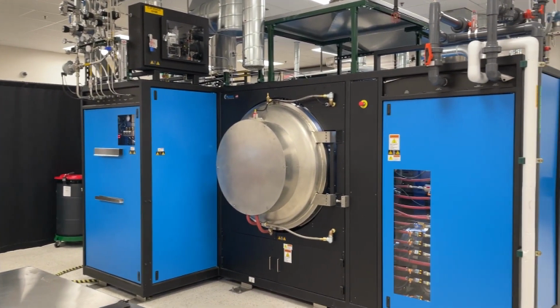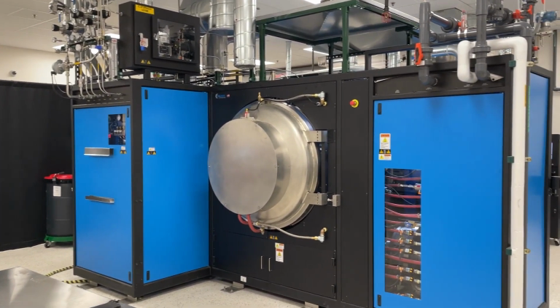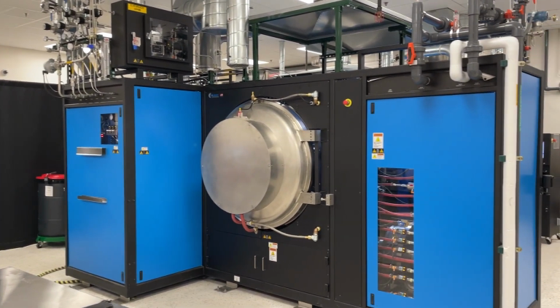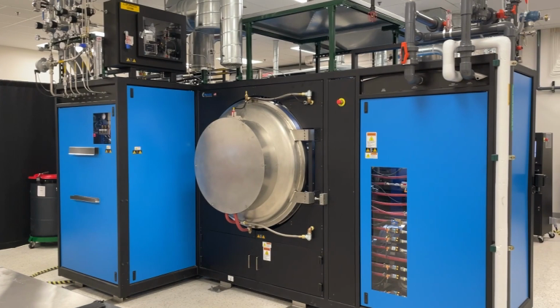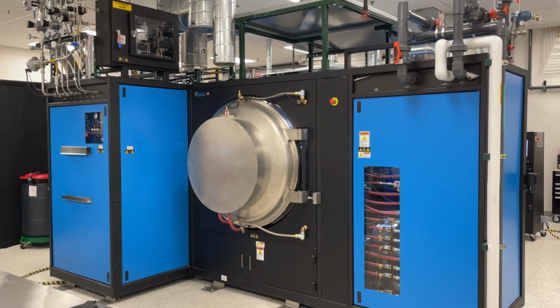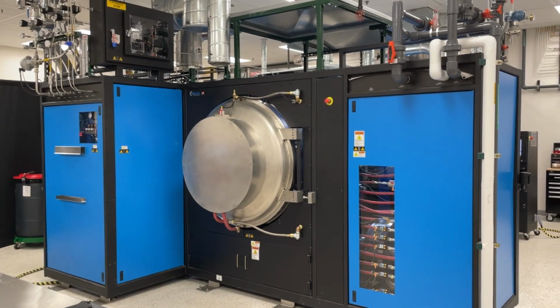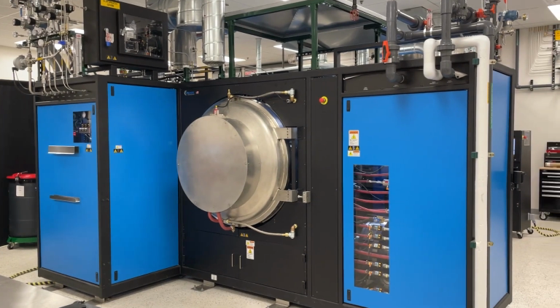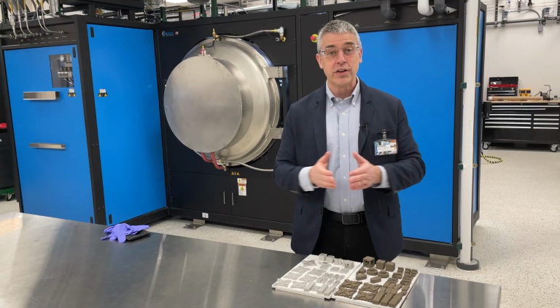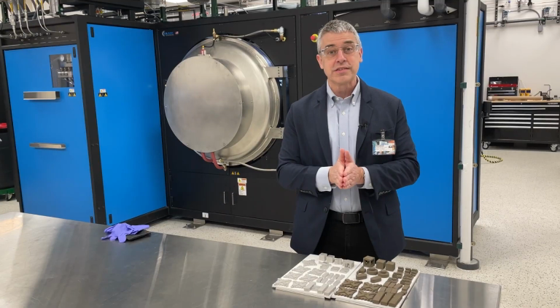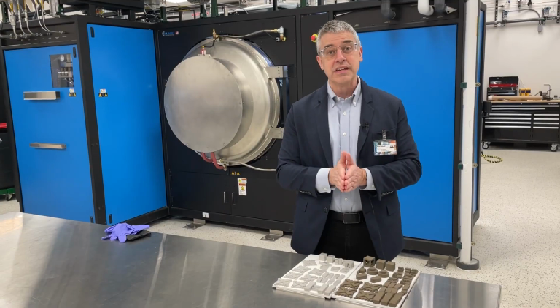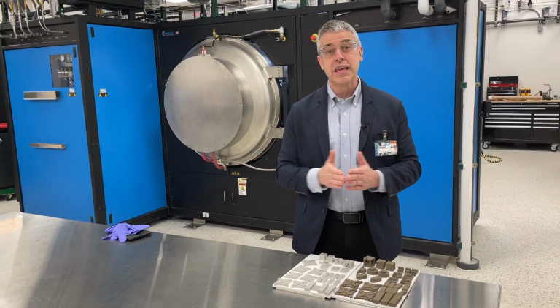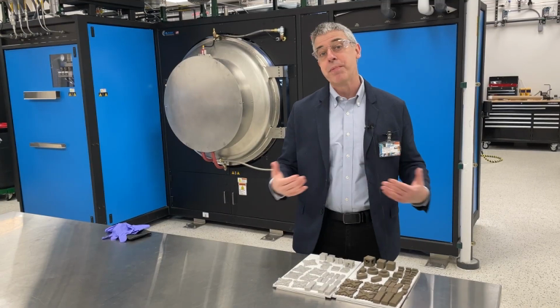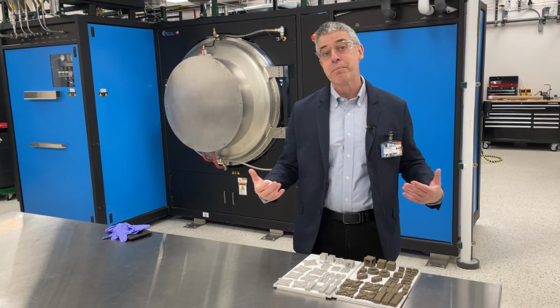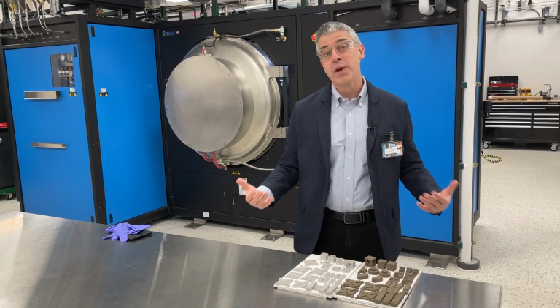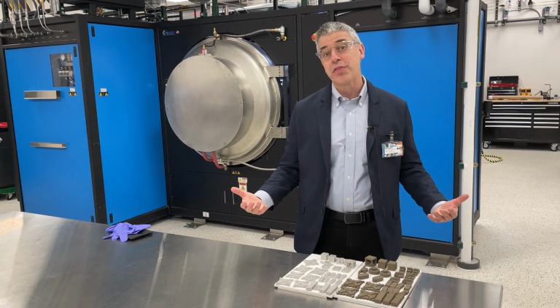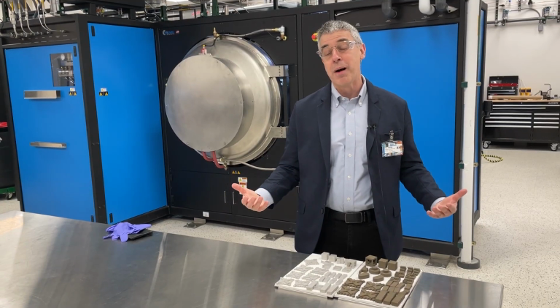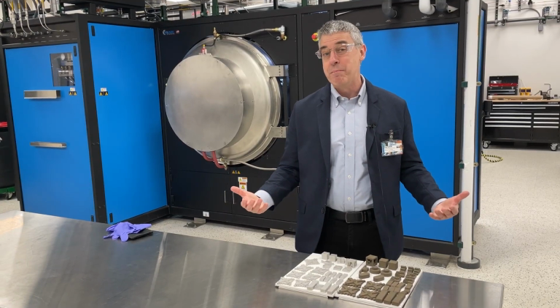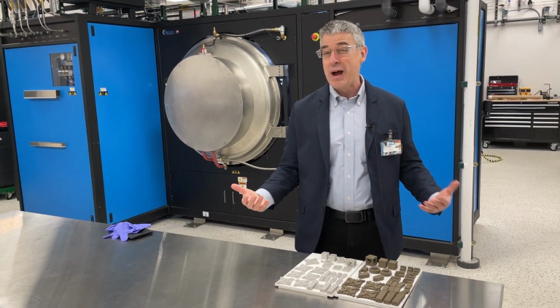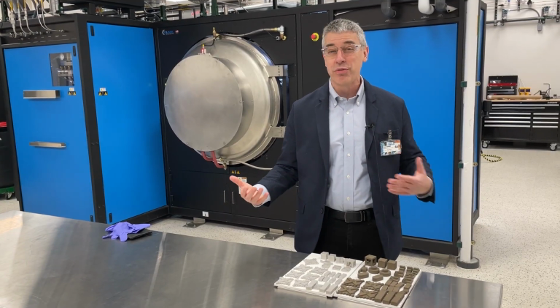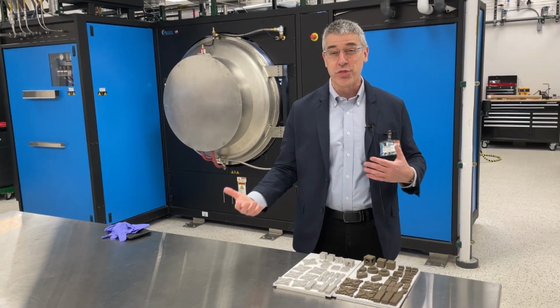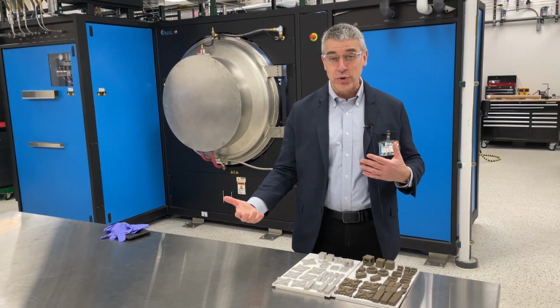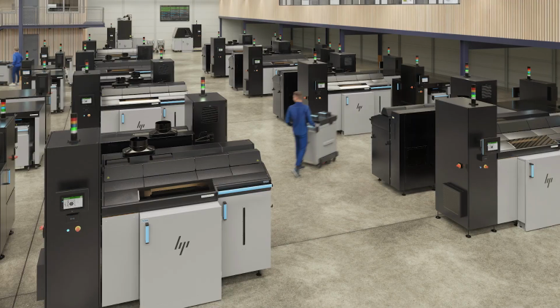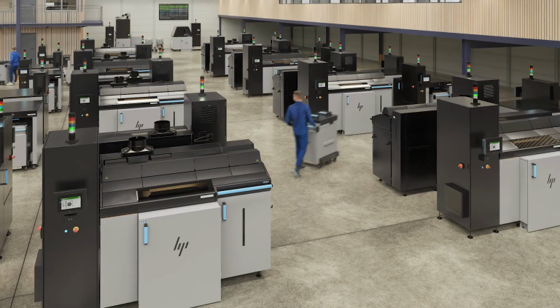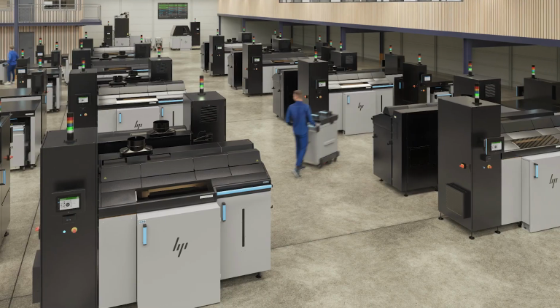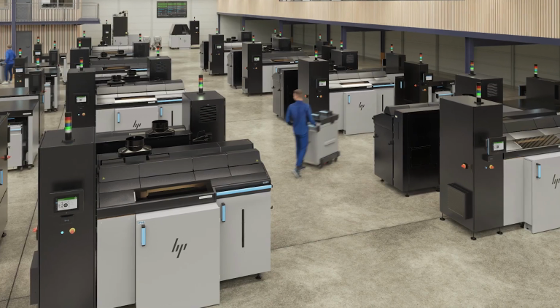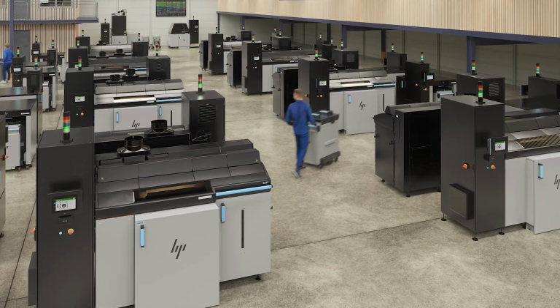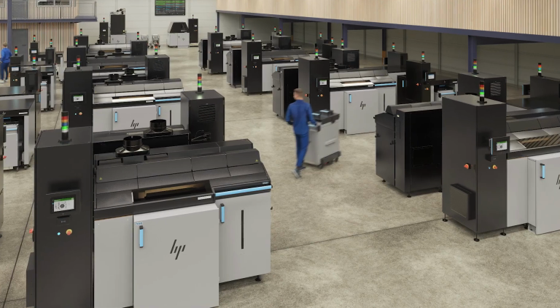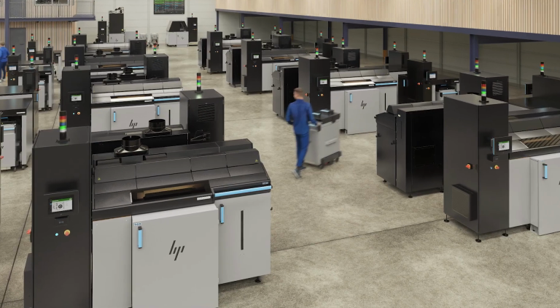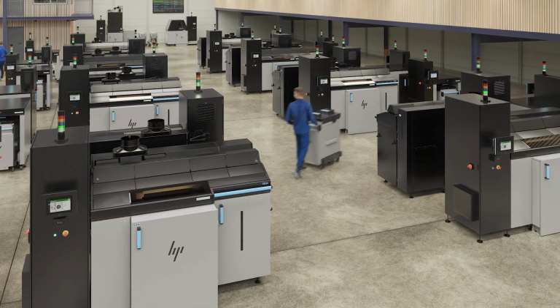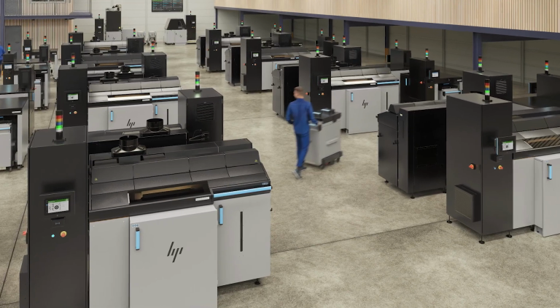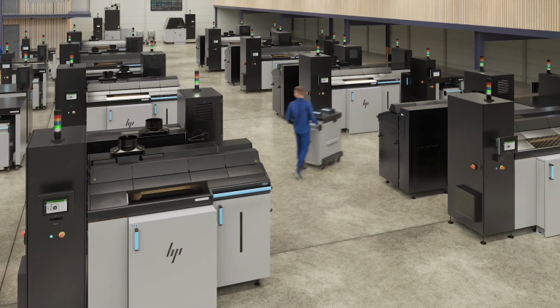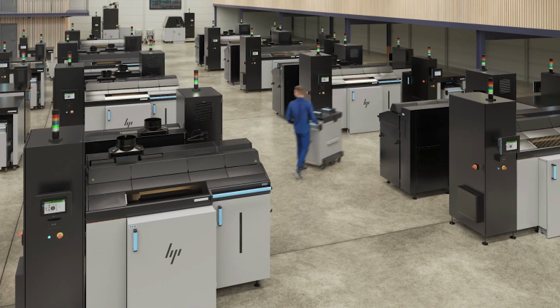One sintering furnace can keep up with about three of HP's metal jet machines.